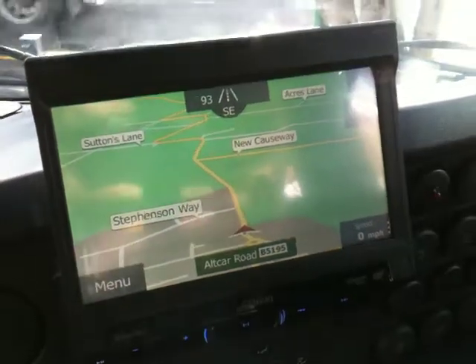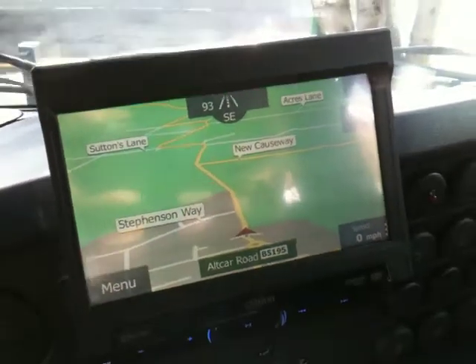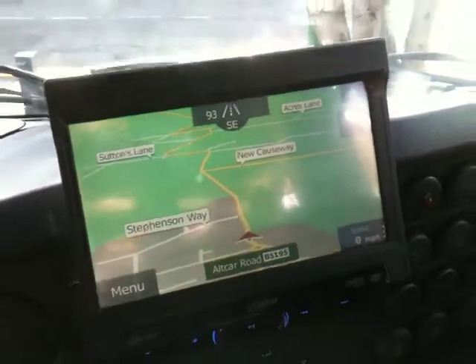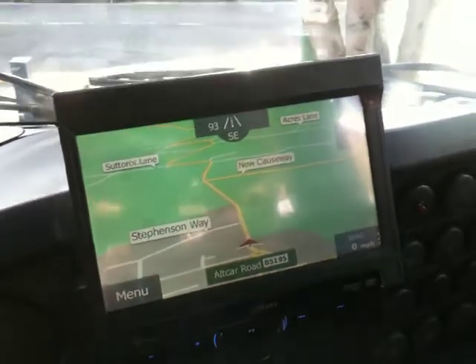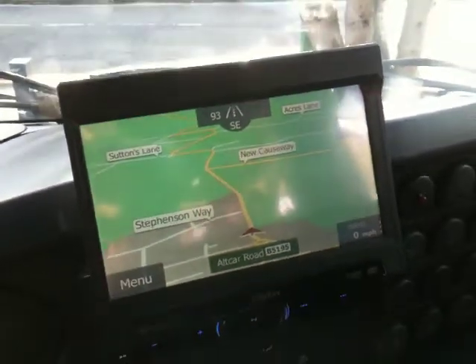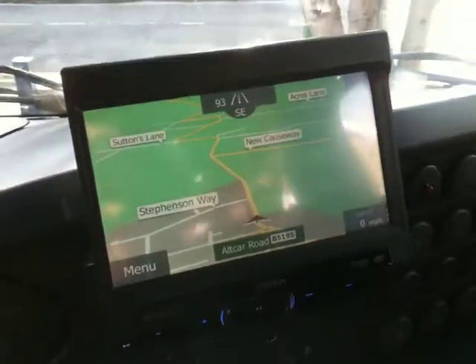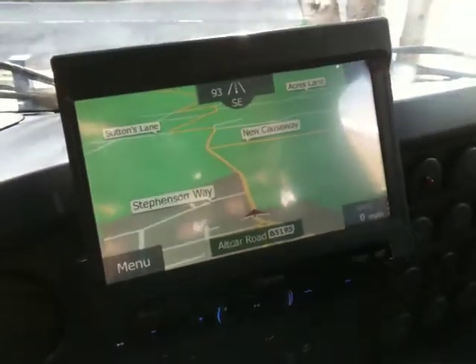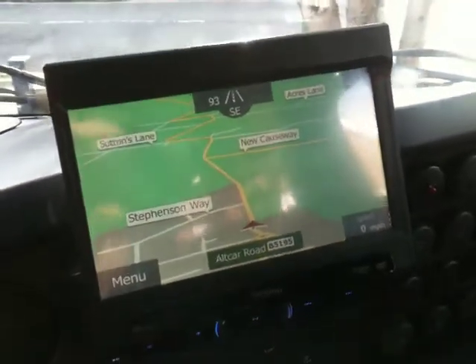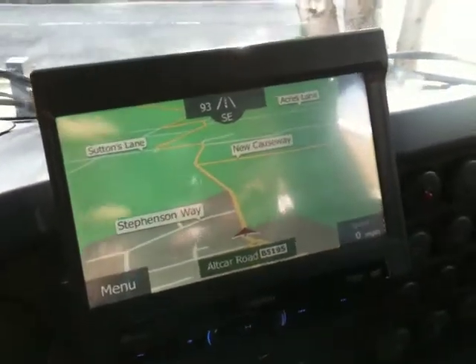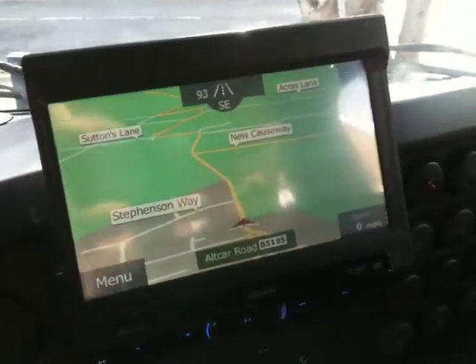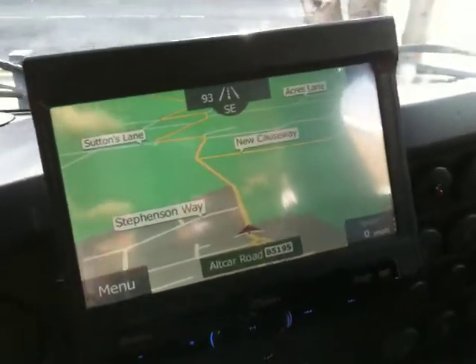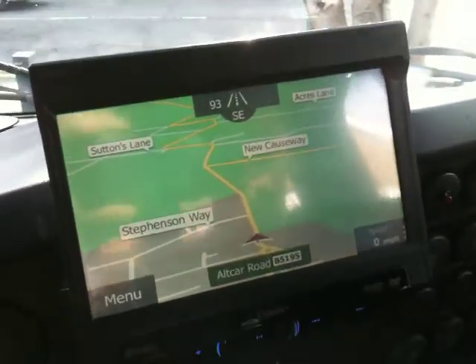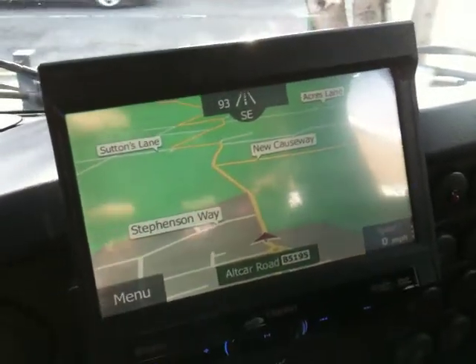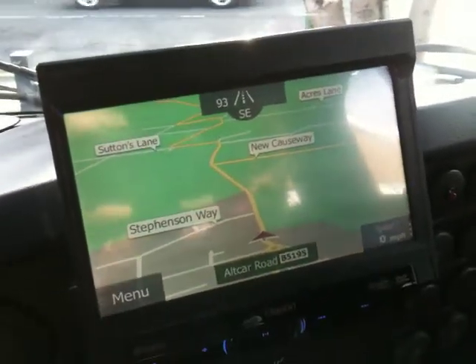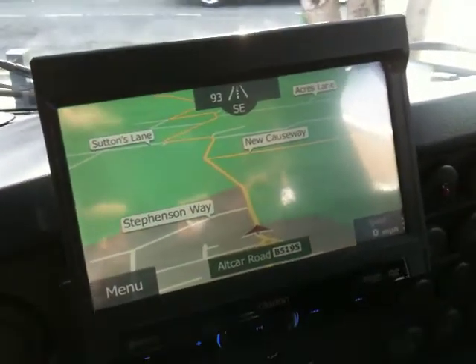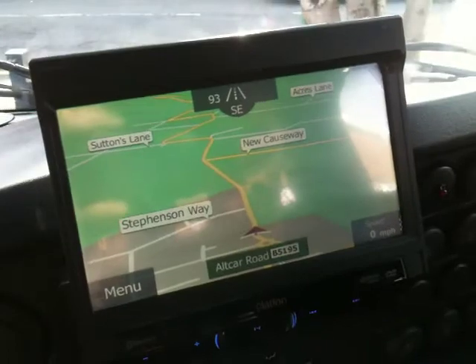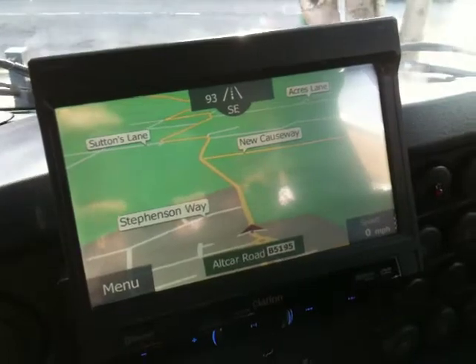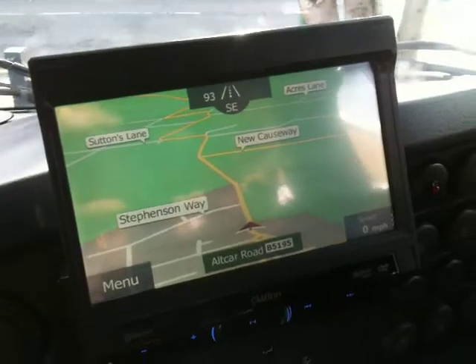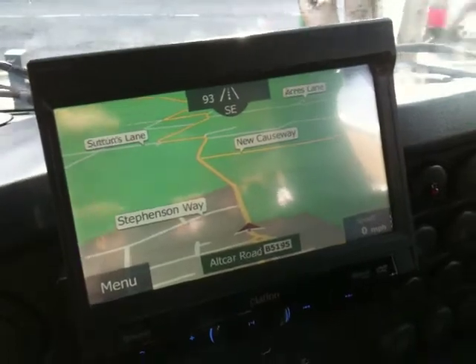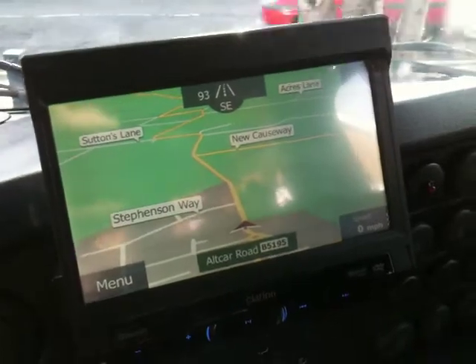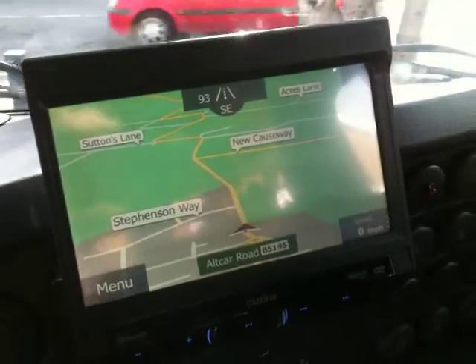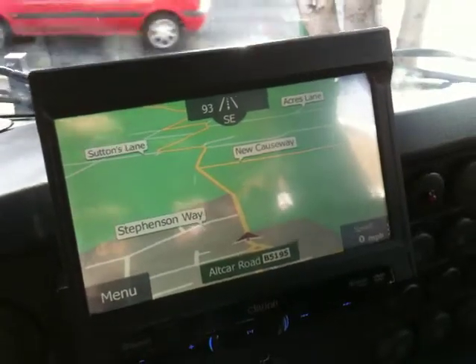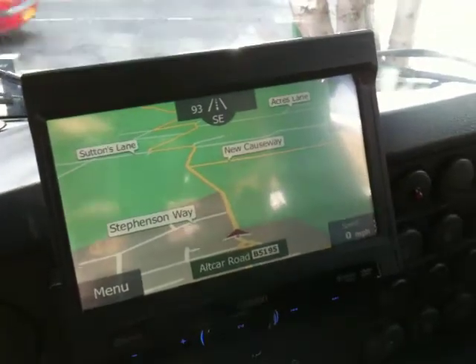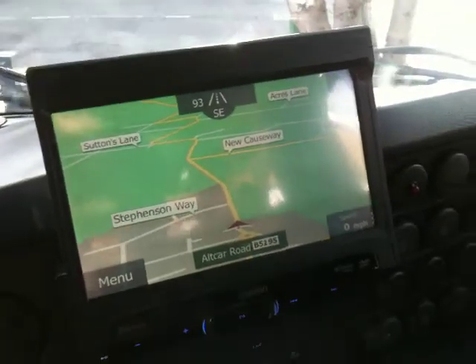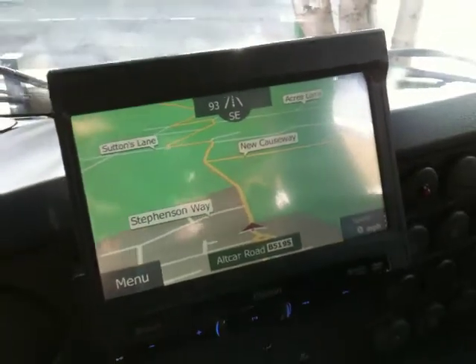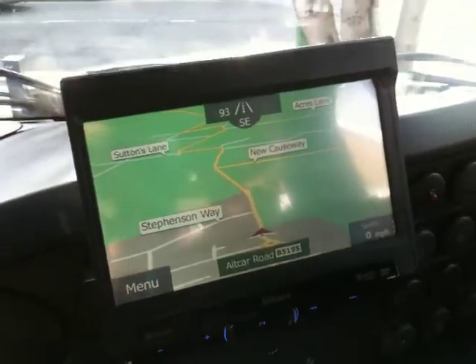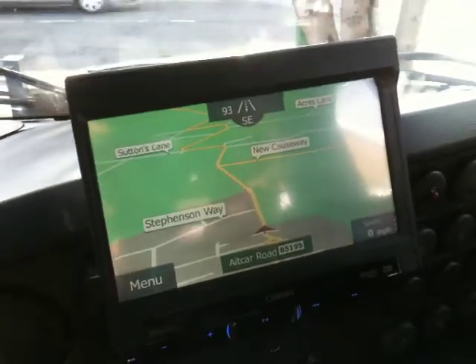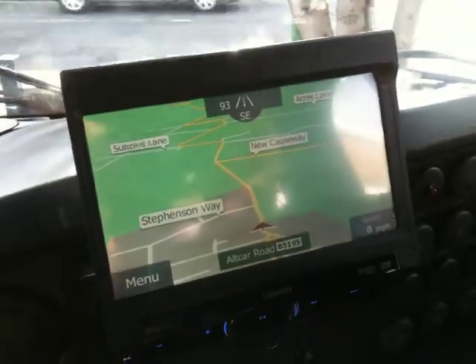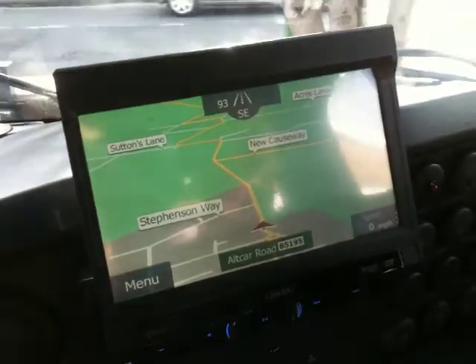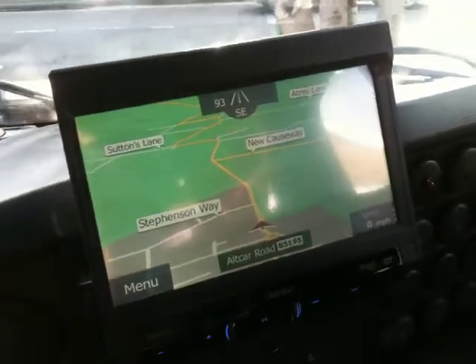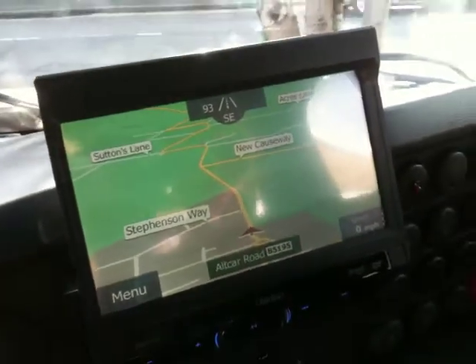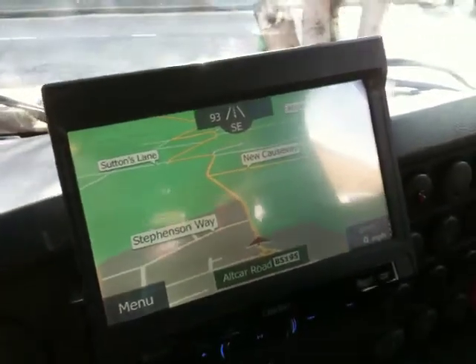This is a multimedia install in a tour bus by Formby Car Electrical. We have full sat-nav with DVD.